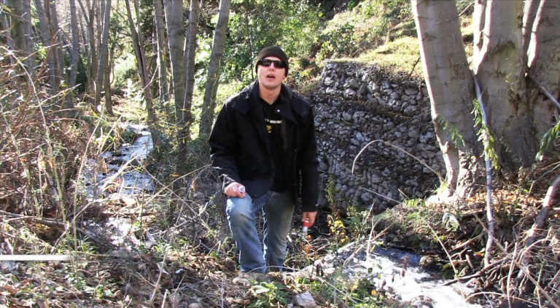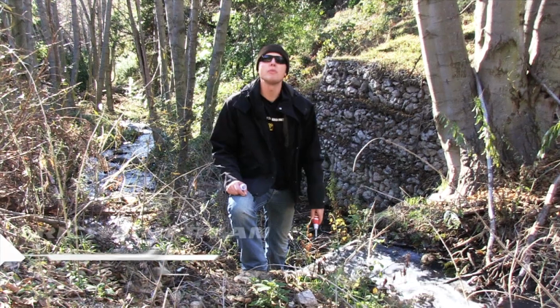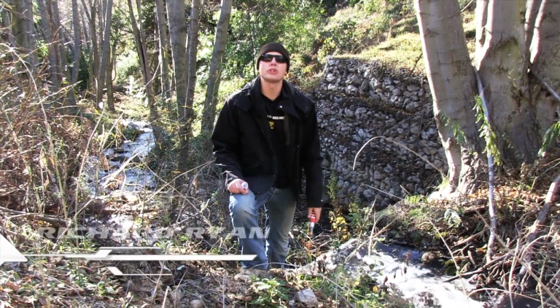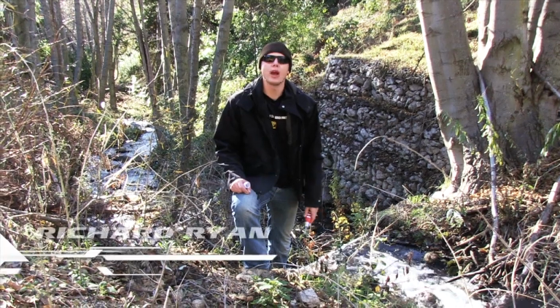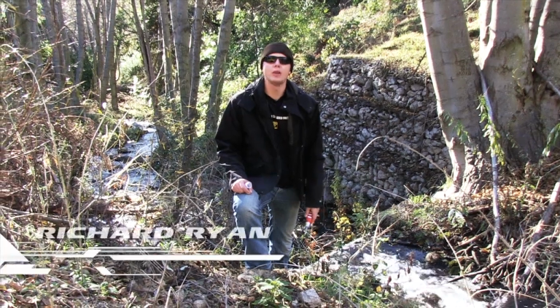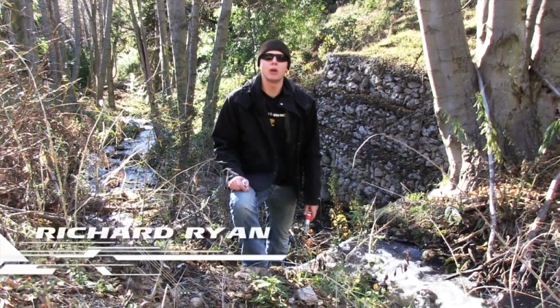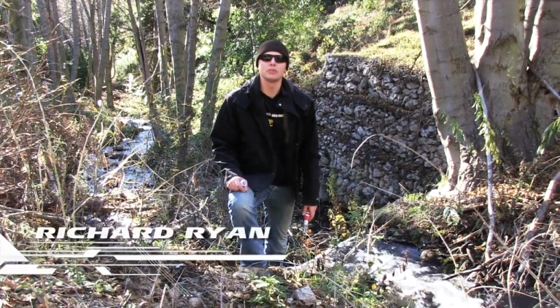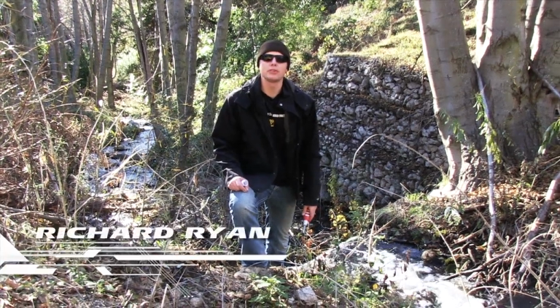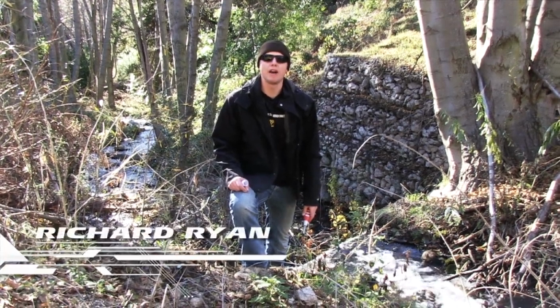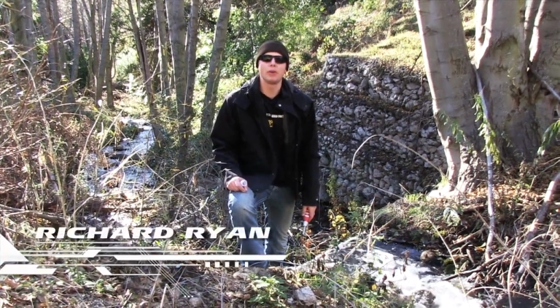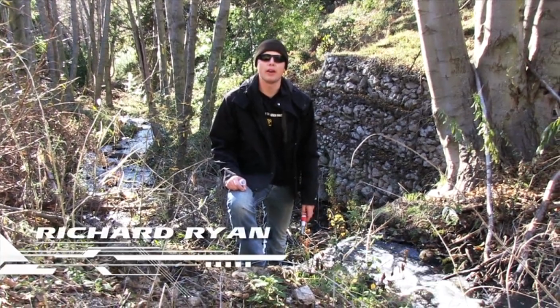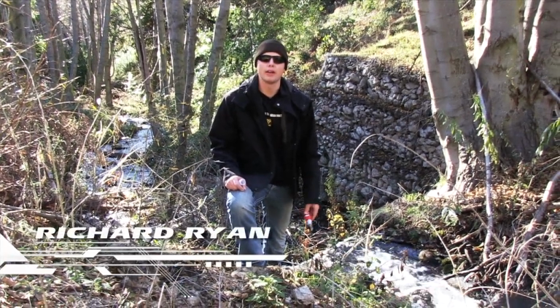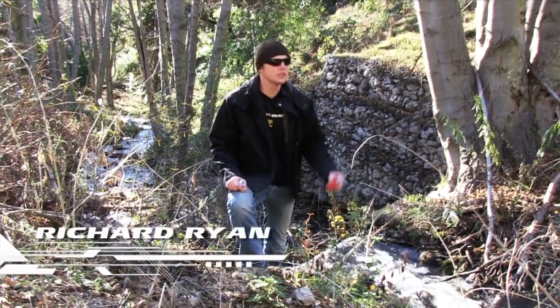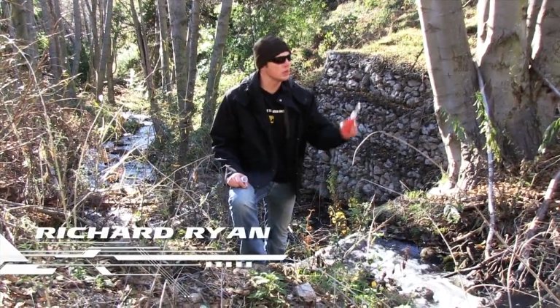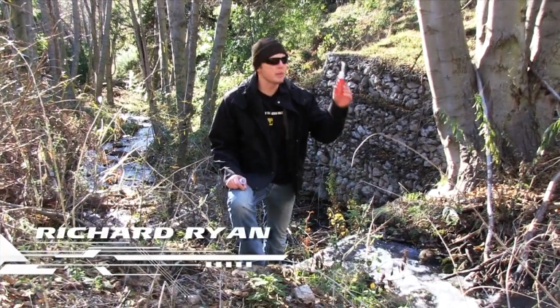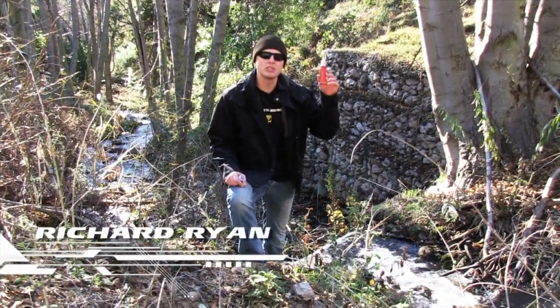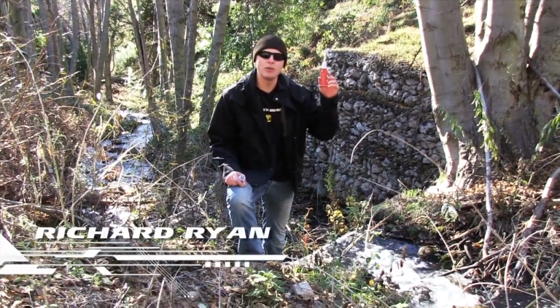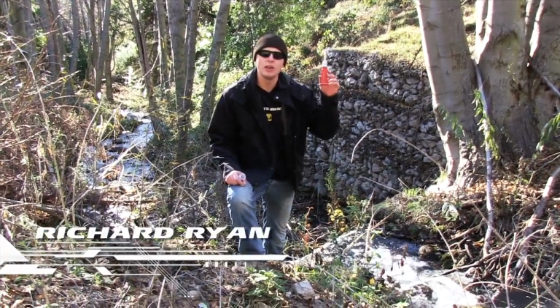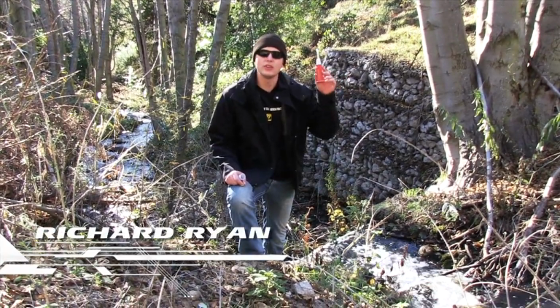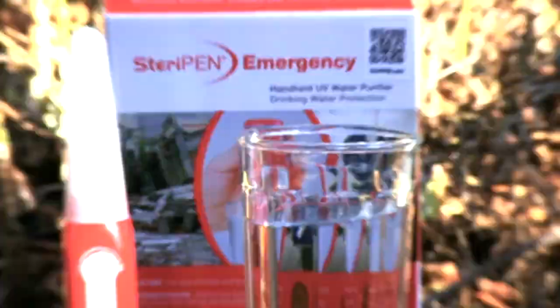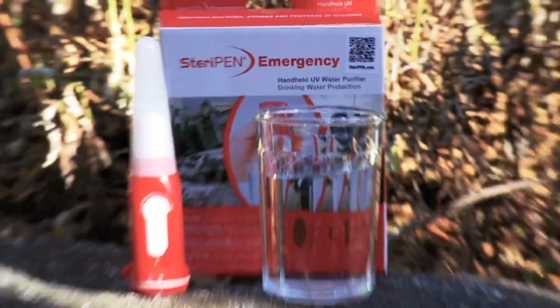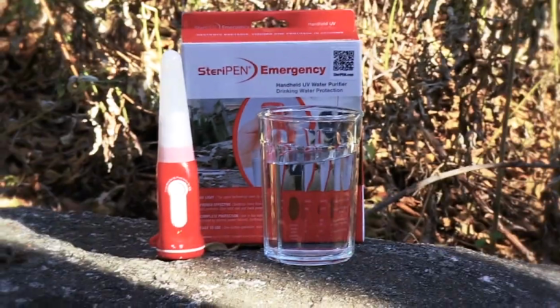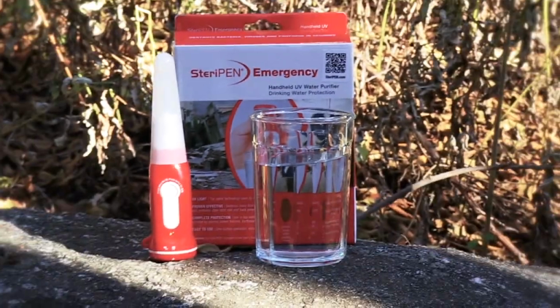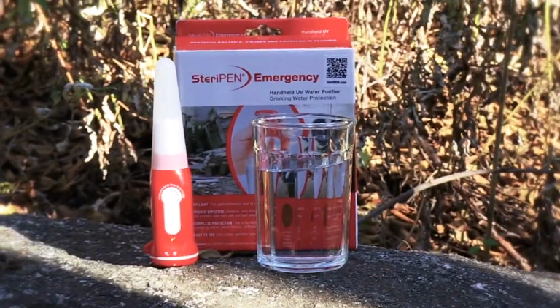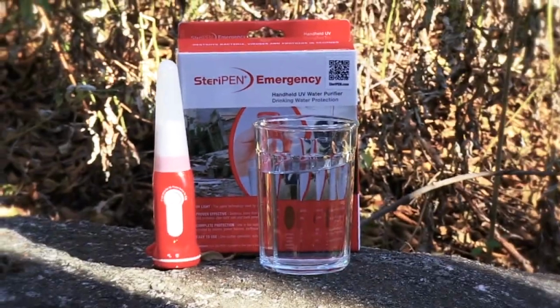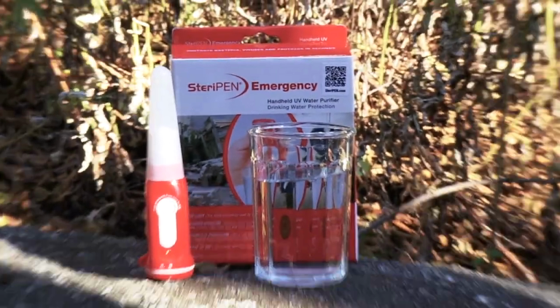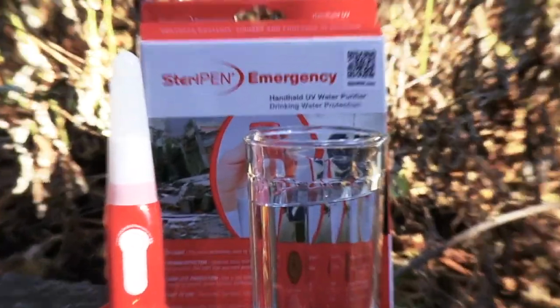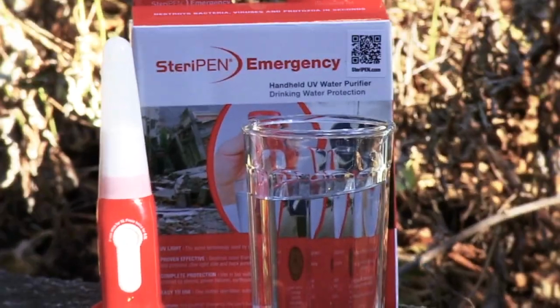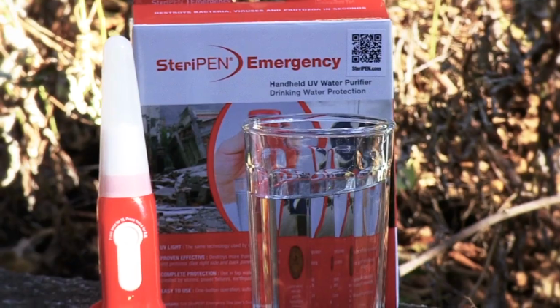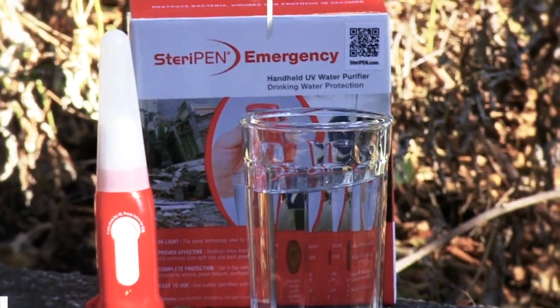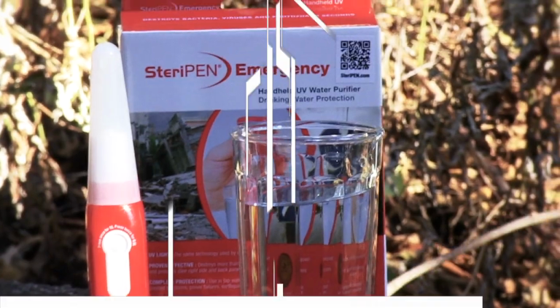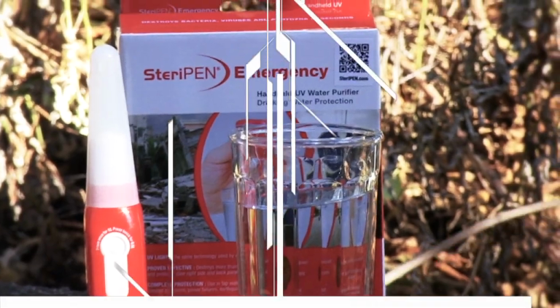I'm Richard Ryan and welcome to Survival Gear. In this week's episode, the SteriPen Emergency Water Purifier.